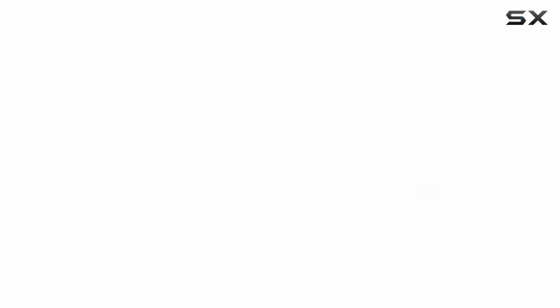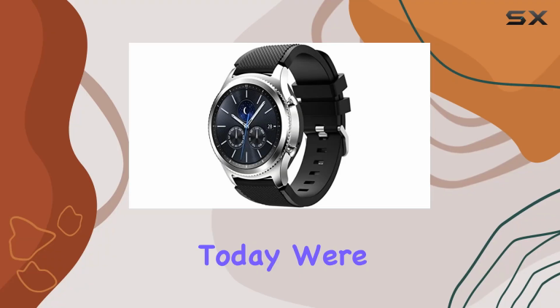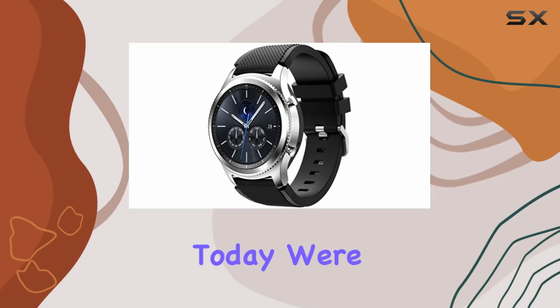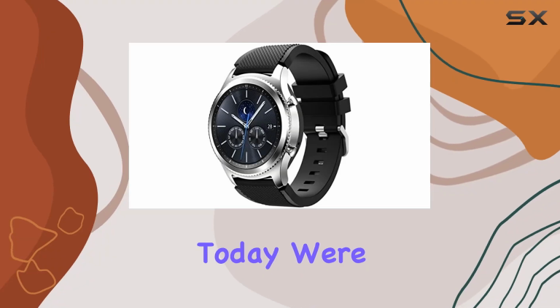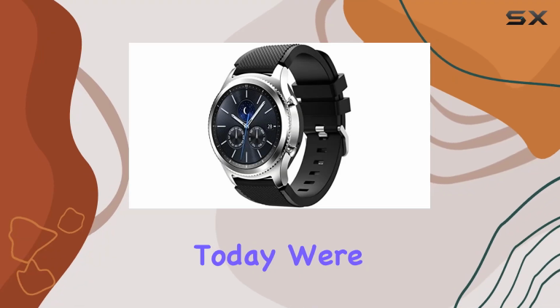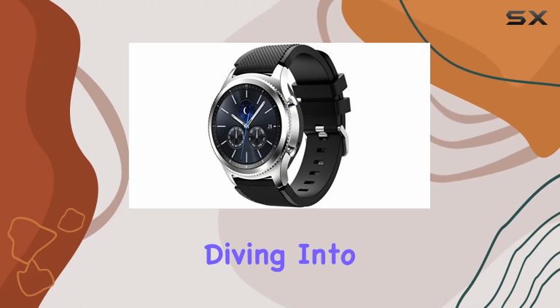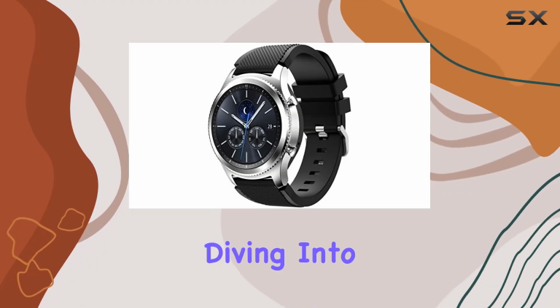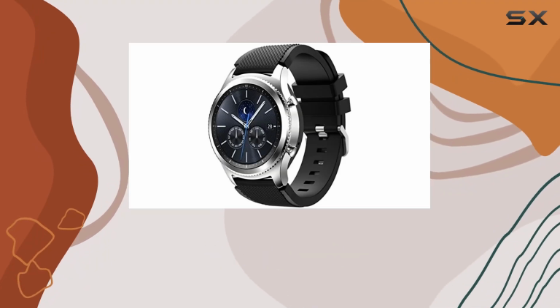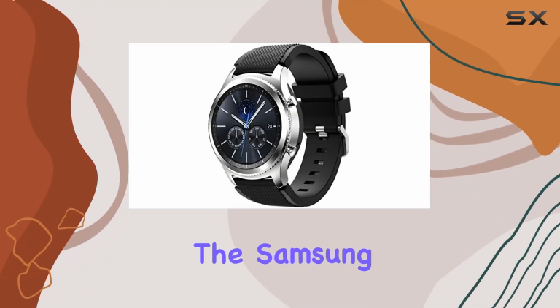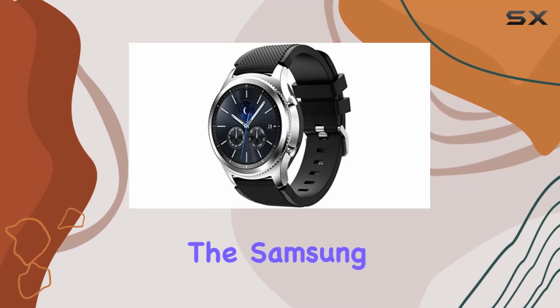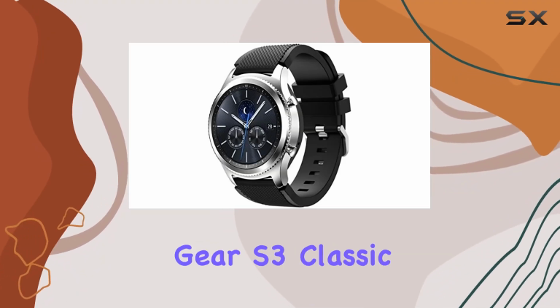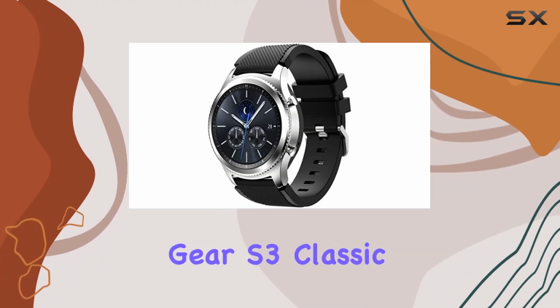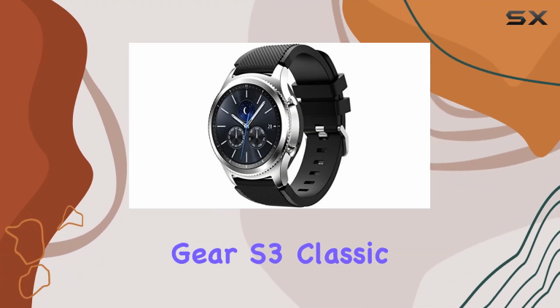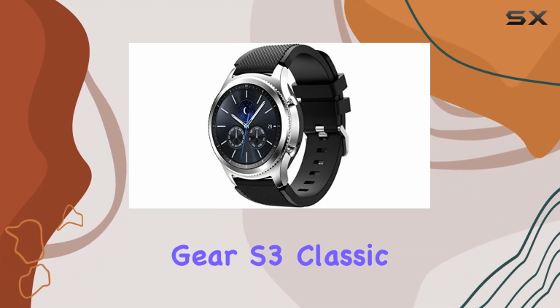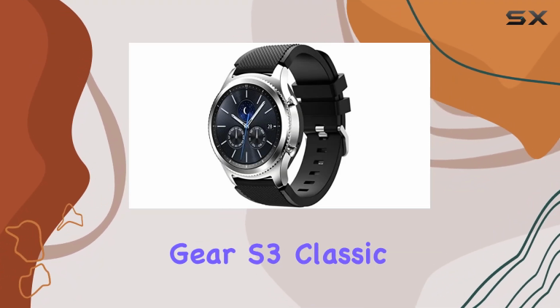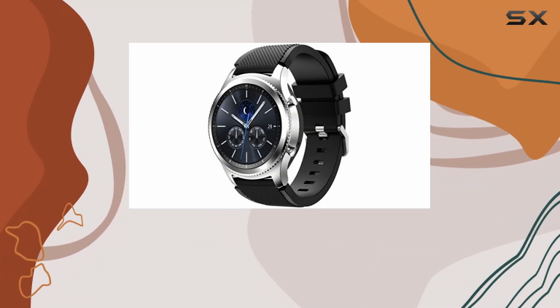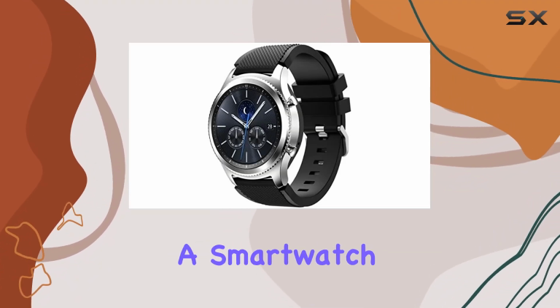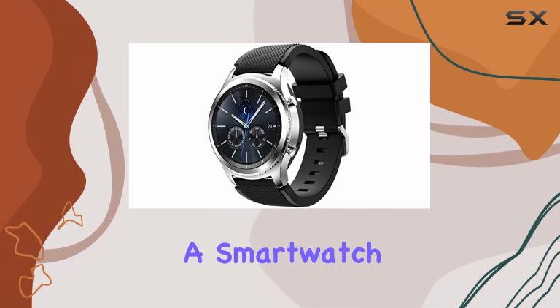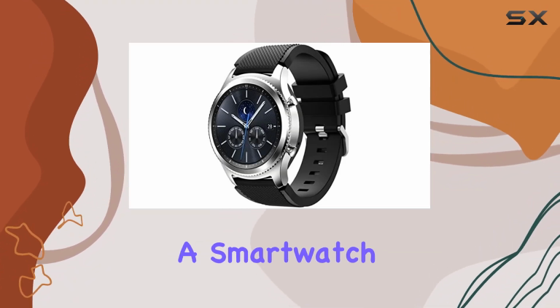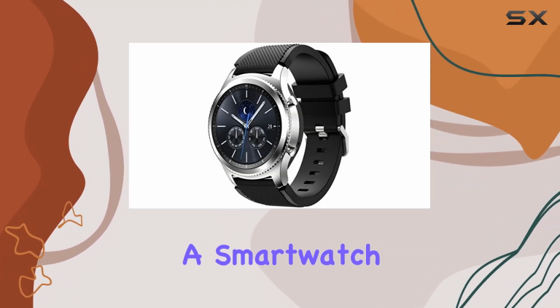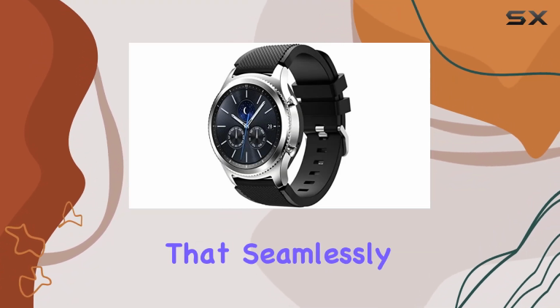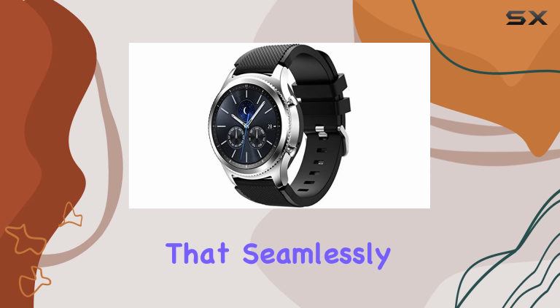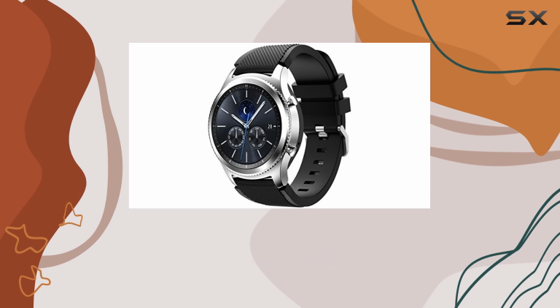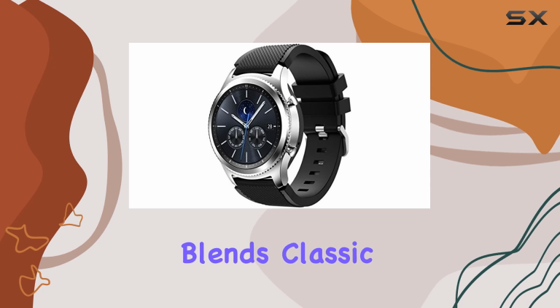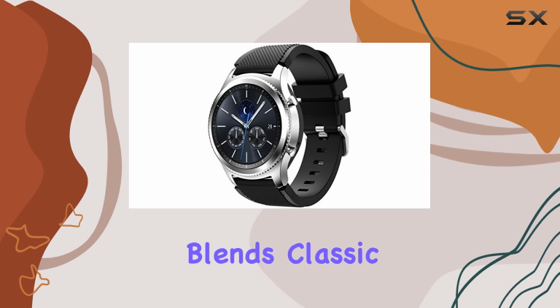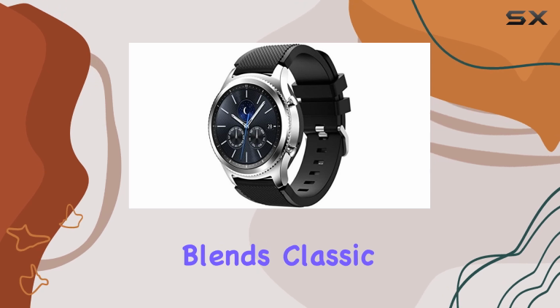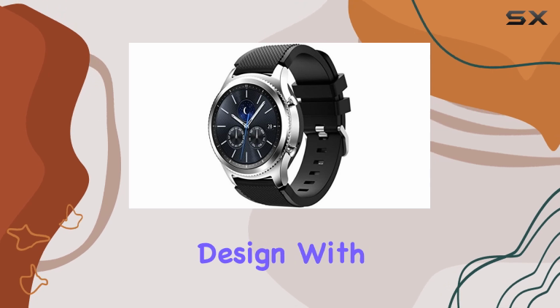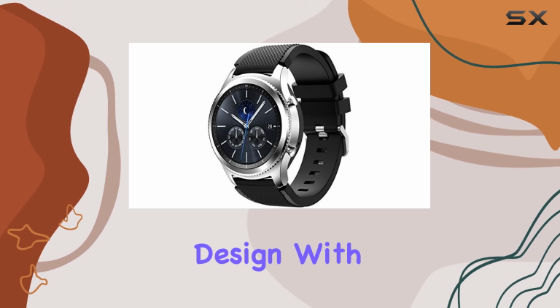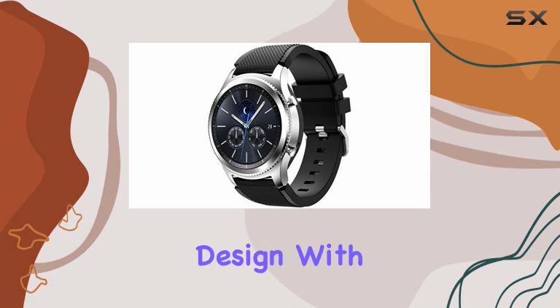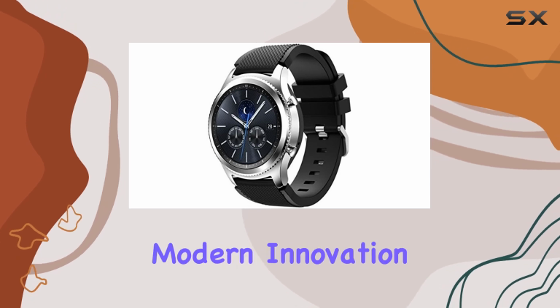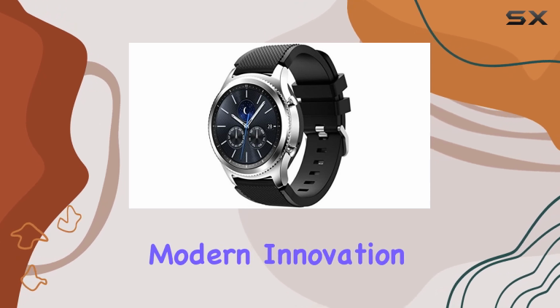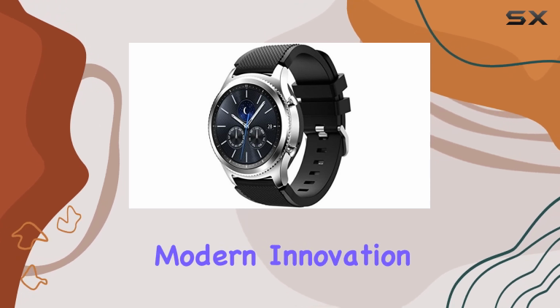Today, we're diving into the Samsung Gear S3 Classic, a smartwatch that seamlessly blends classic design with modern innovation.